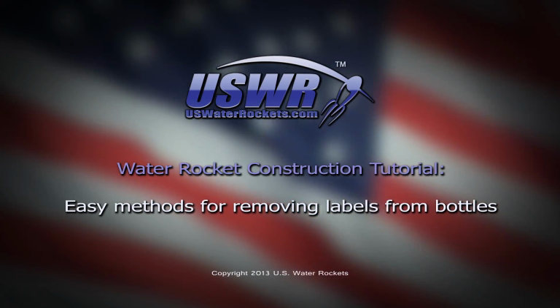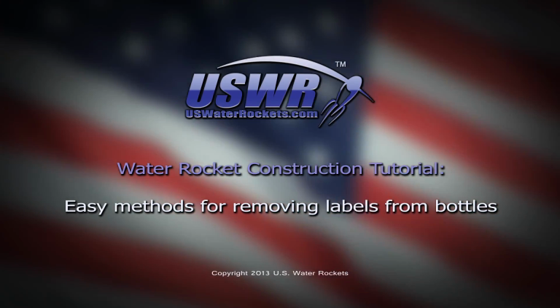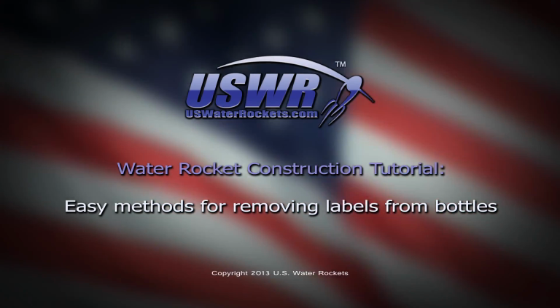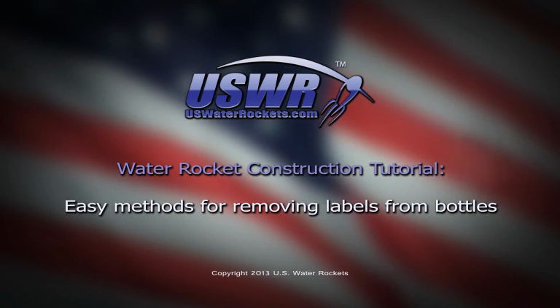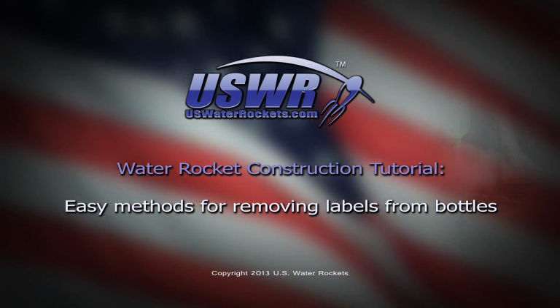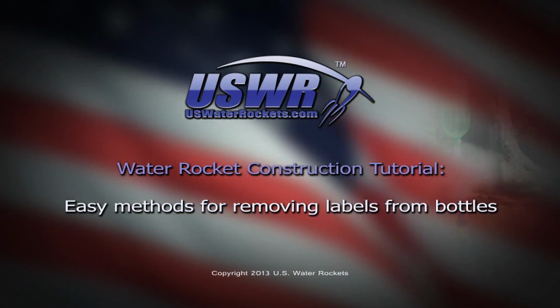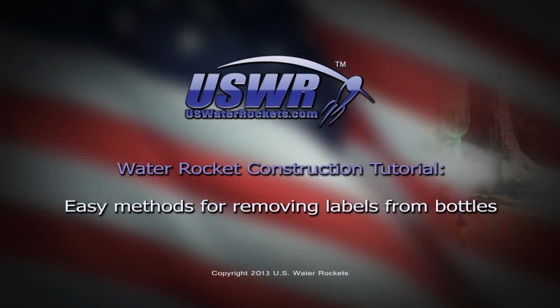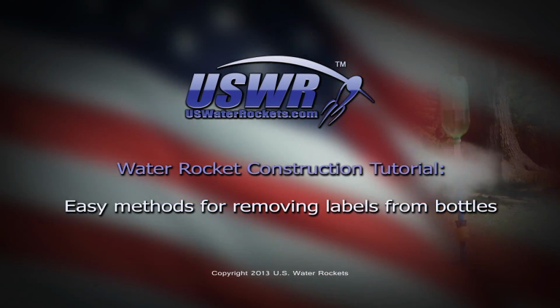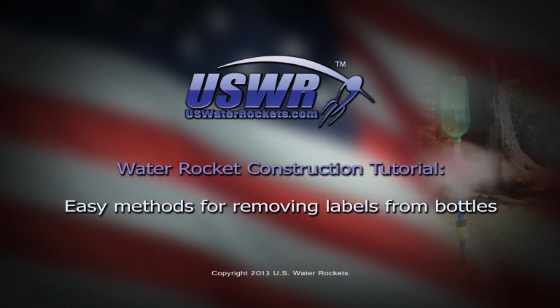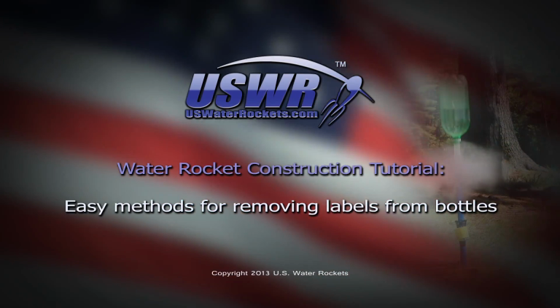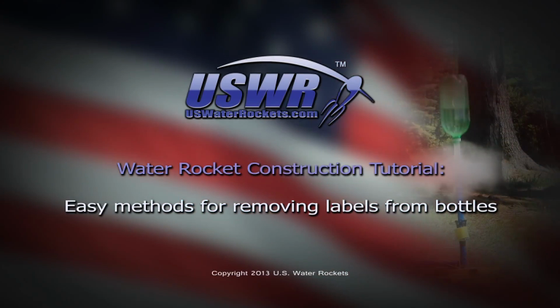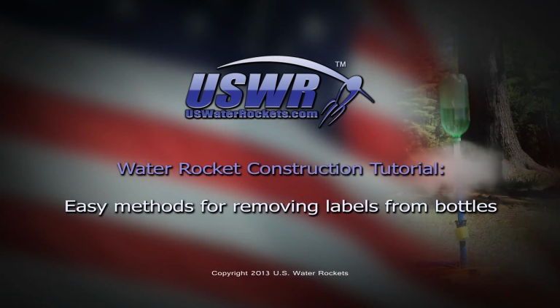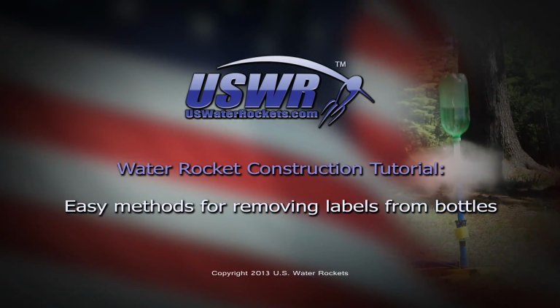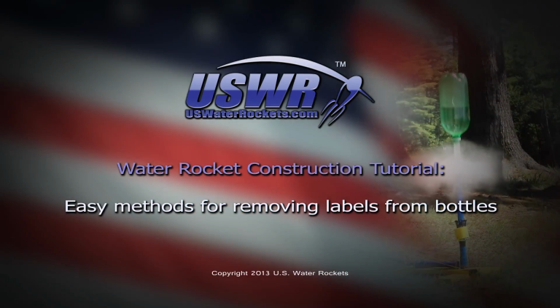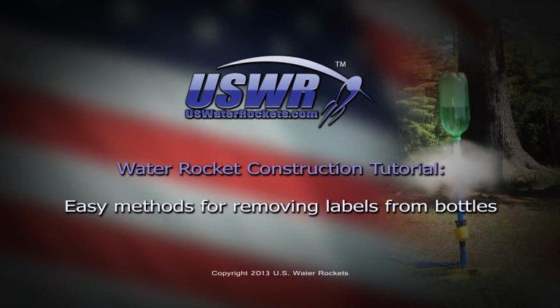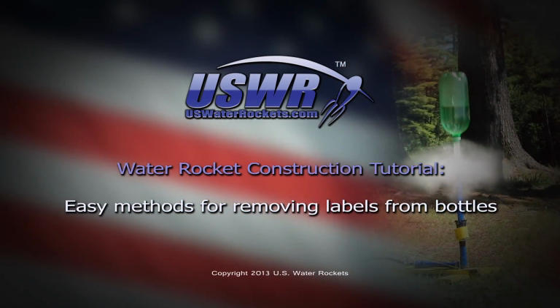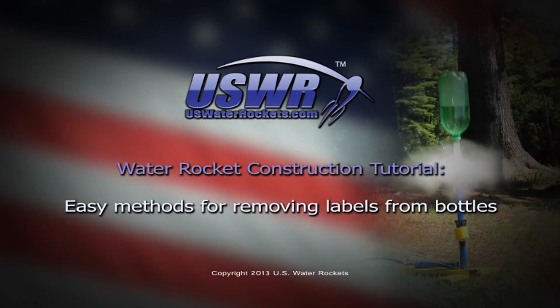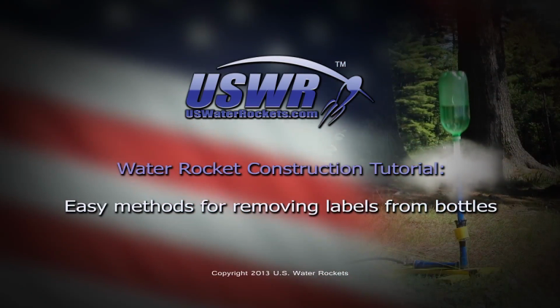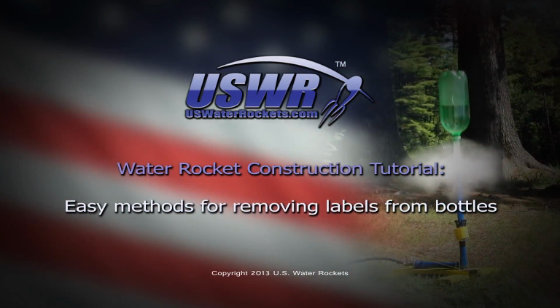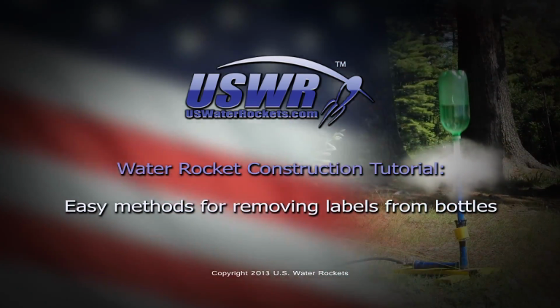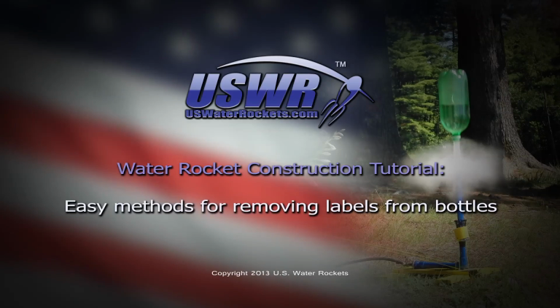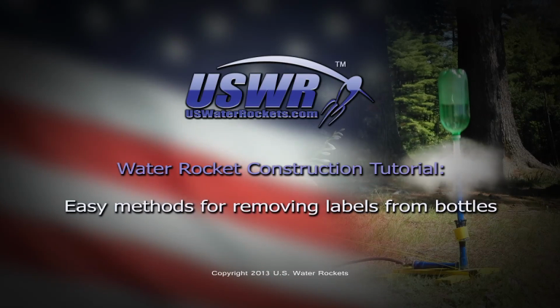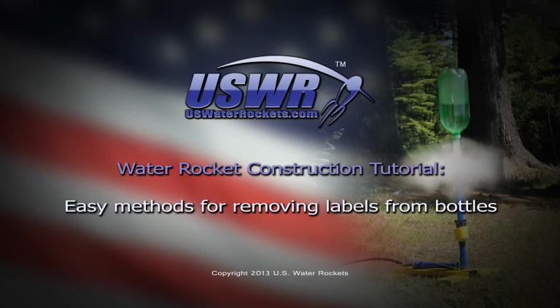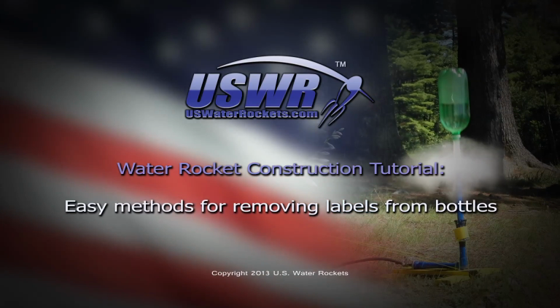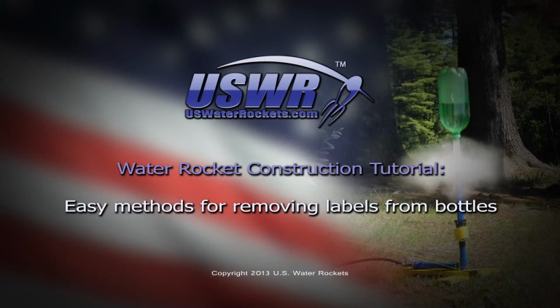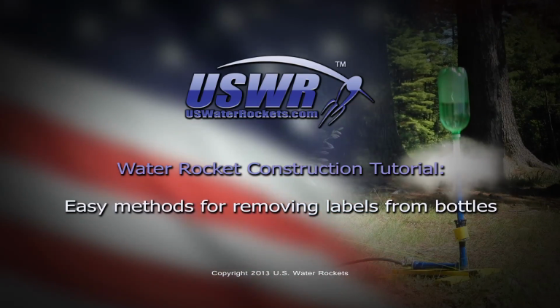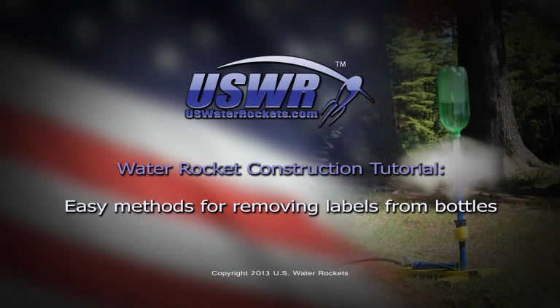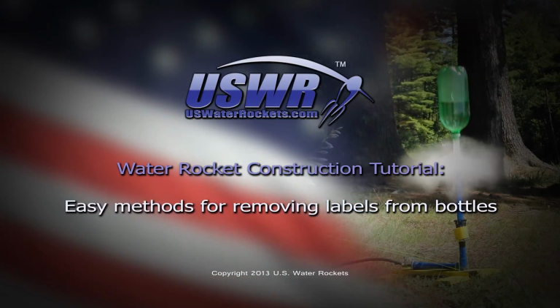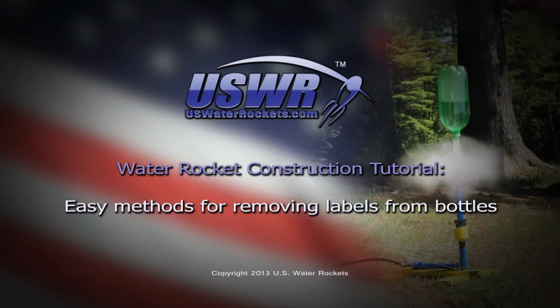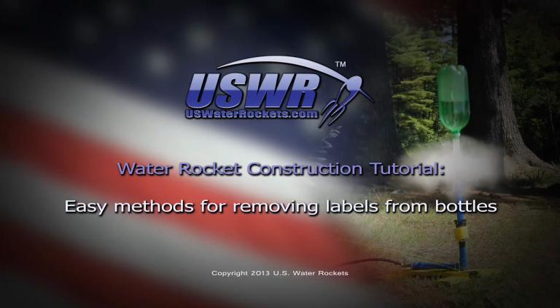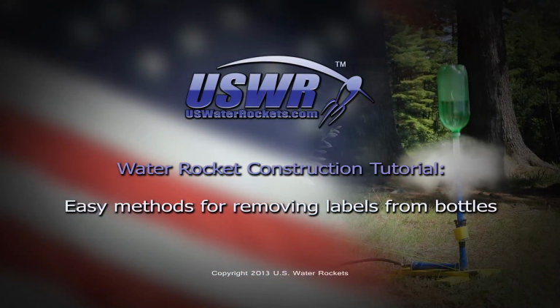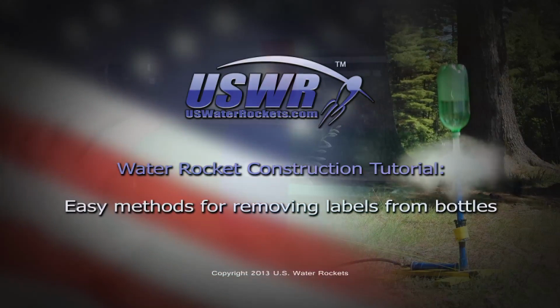USWaterRockets.com Water Rocket Construction Tutorial: Easy Methods for Removing Labels from Bottles.